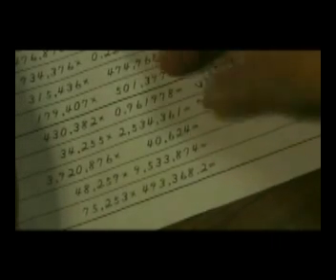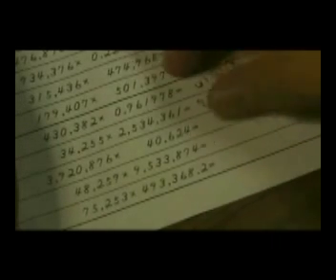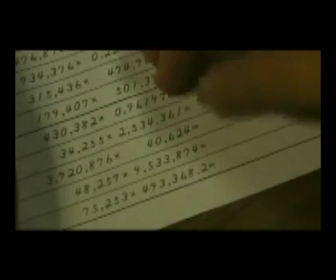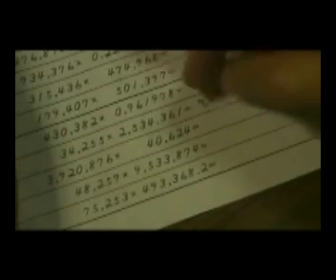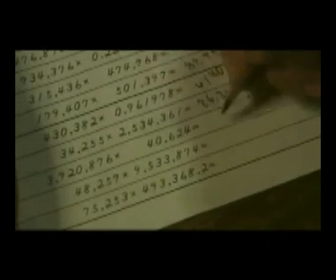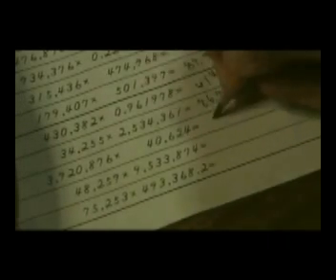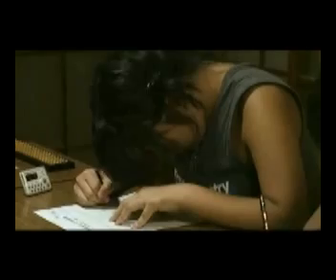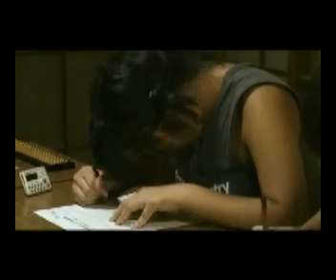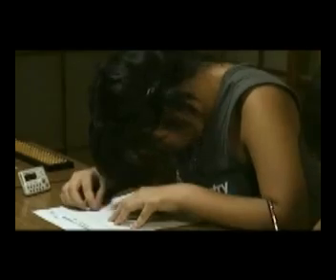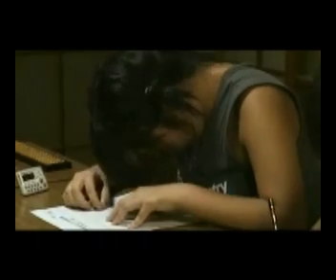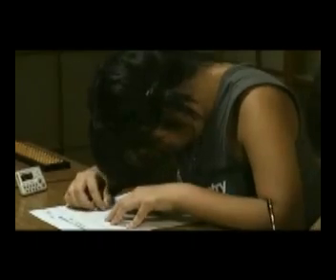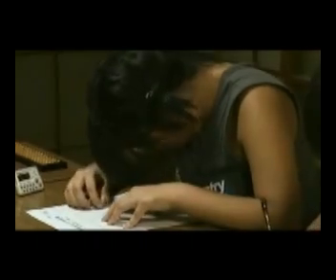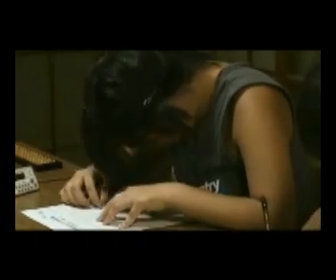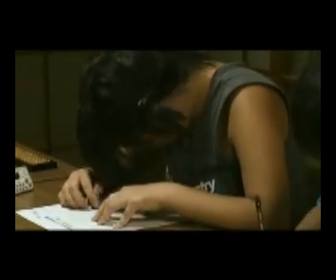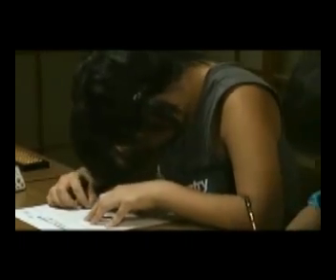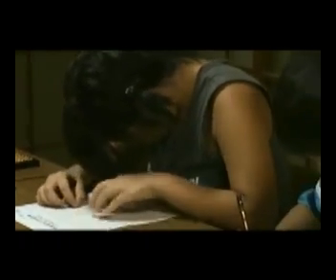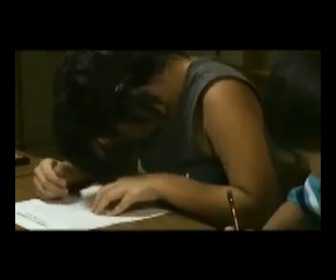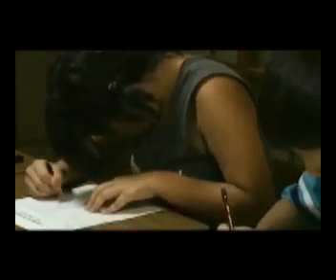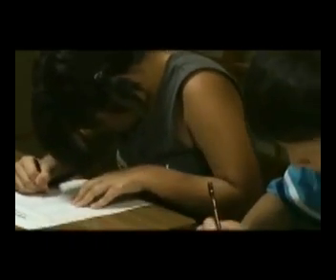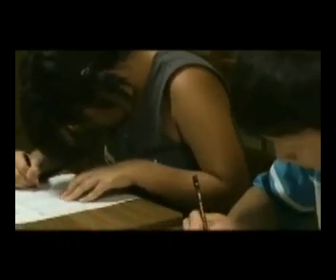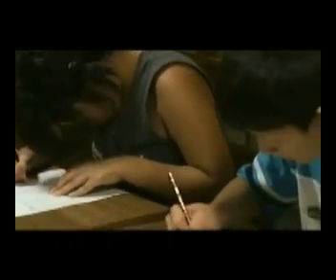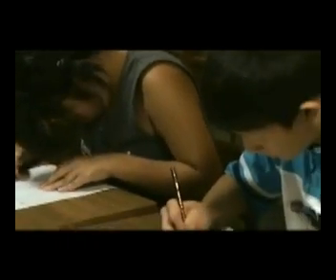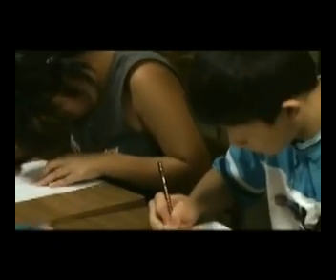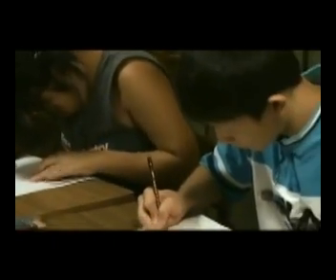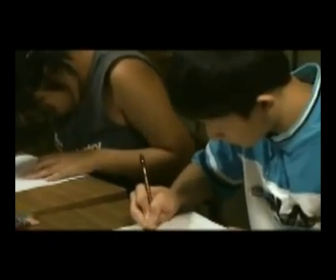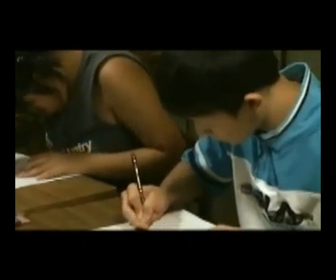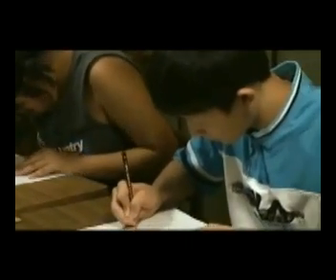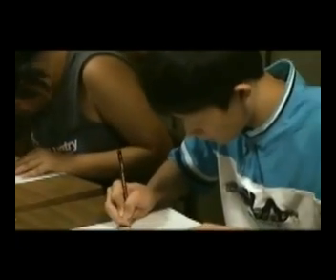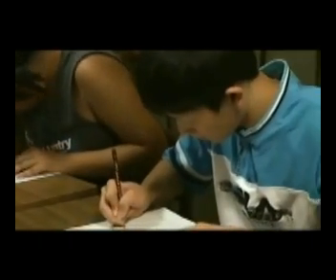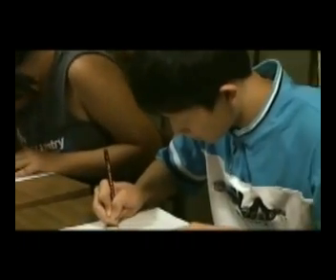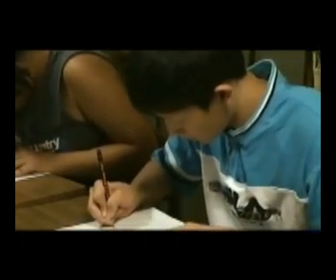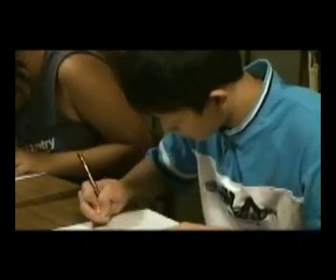Children like this show us that with enough practice, super-fast mental calculation is possible.